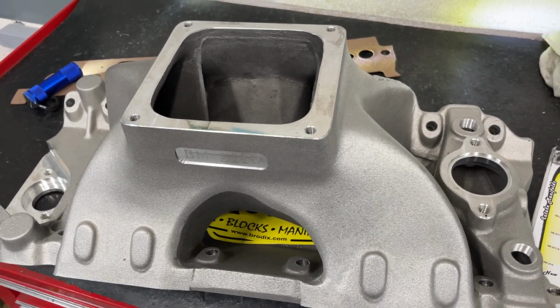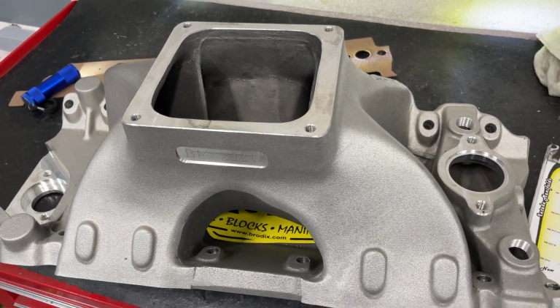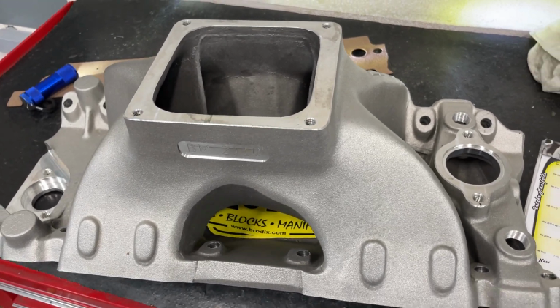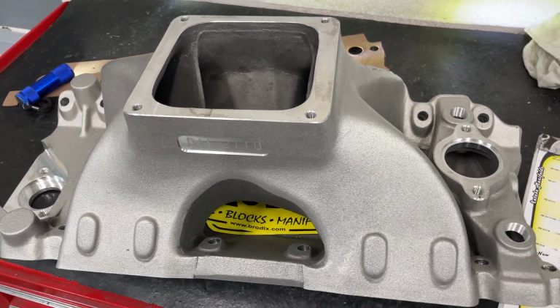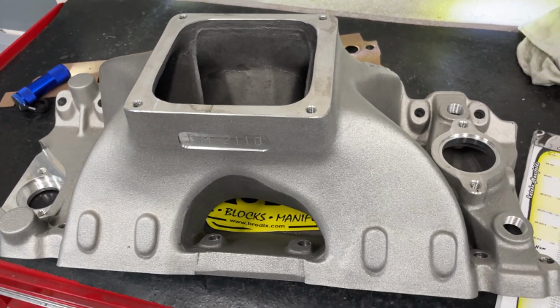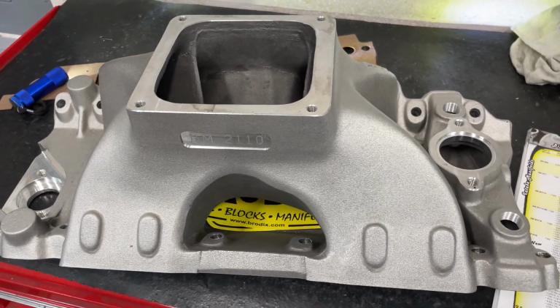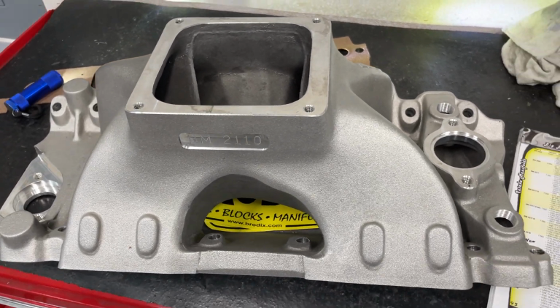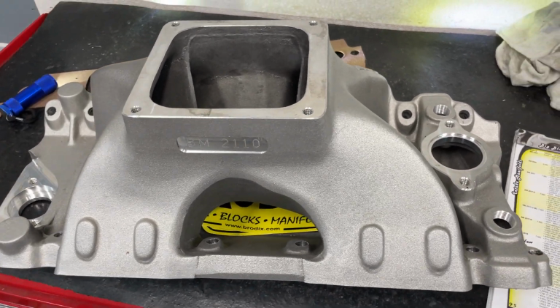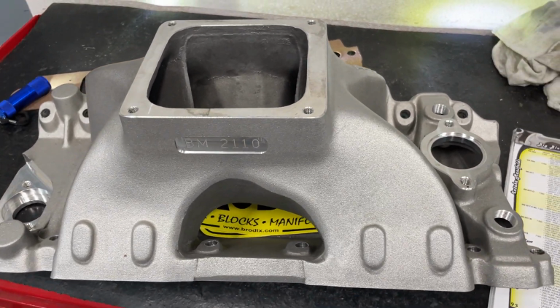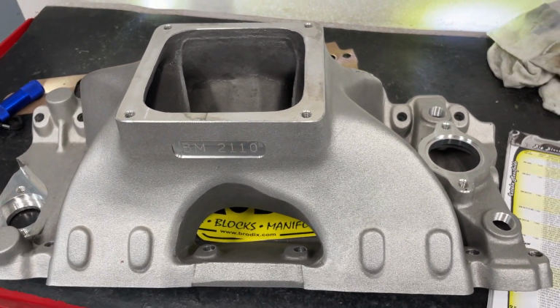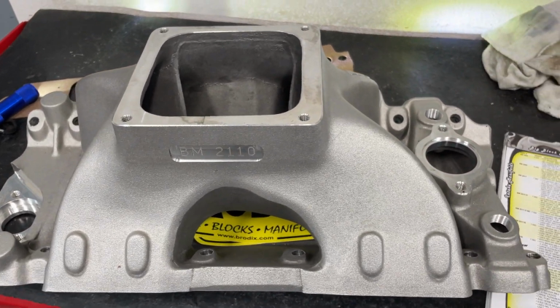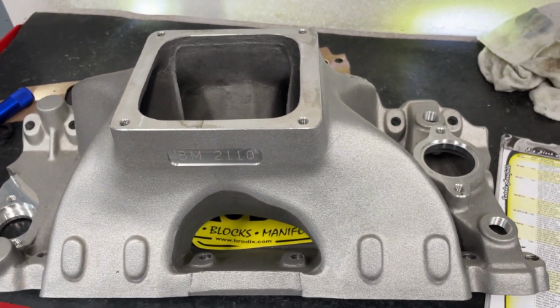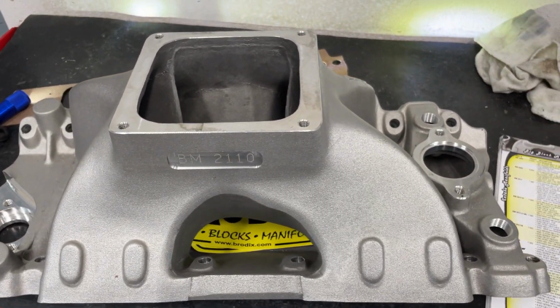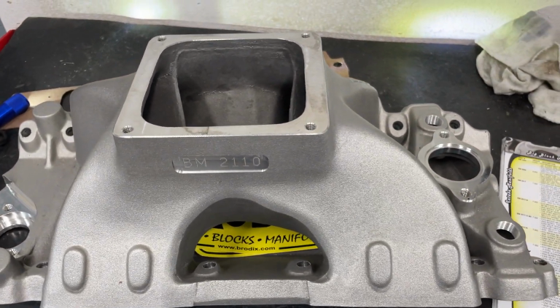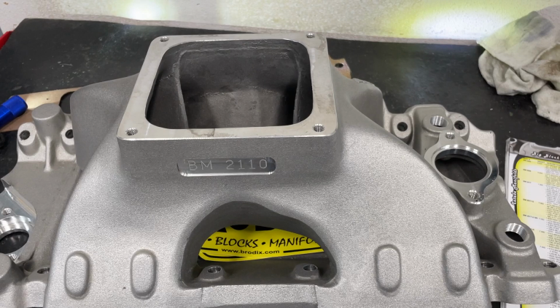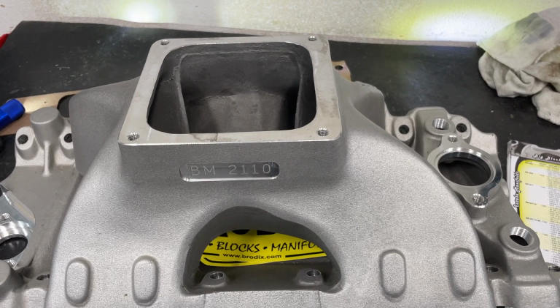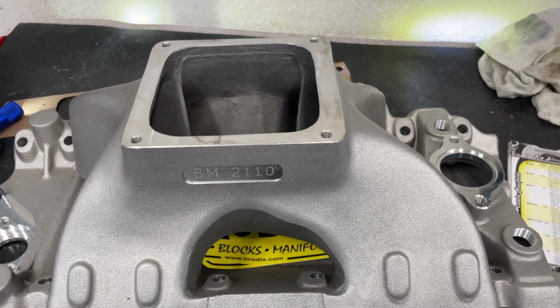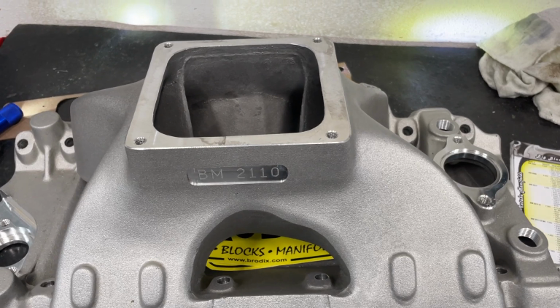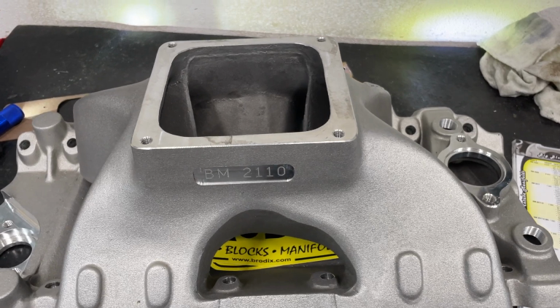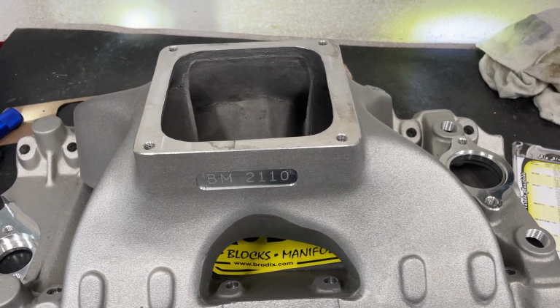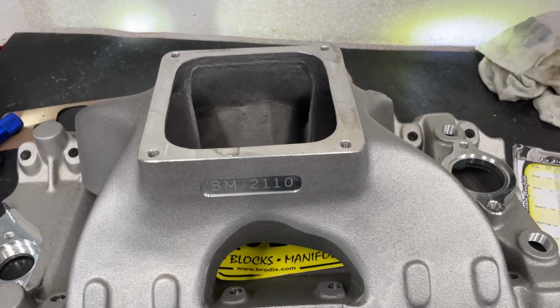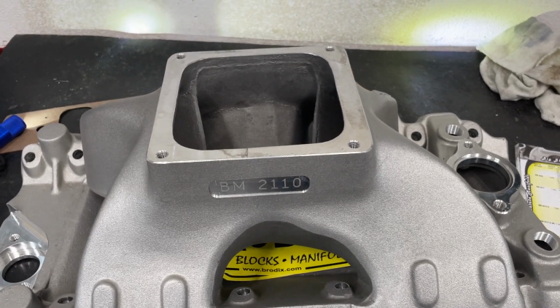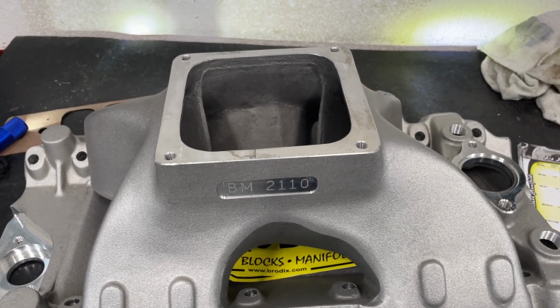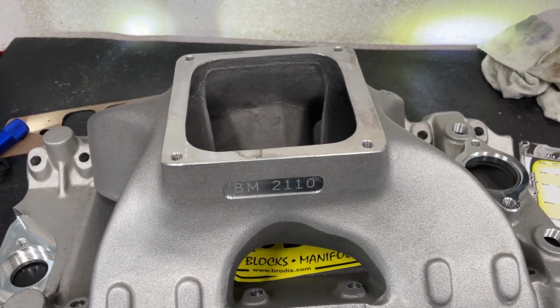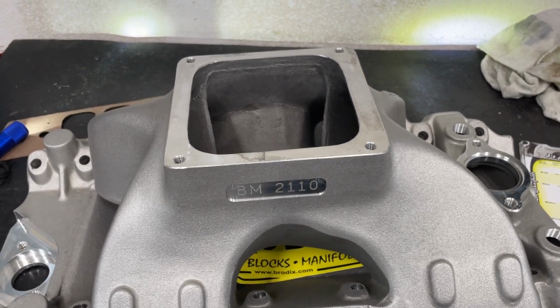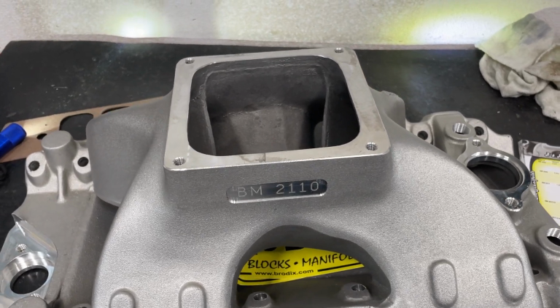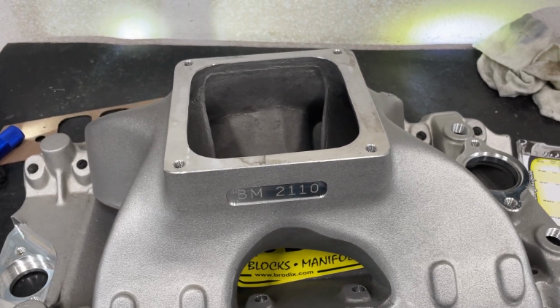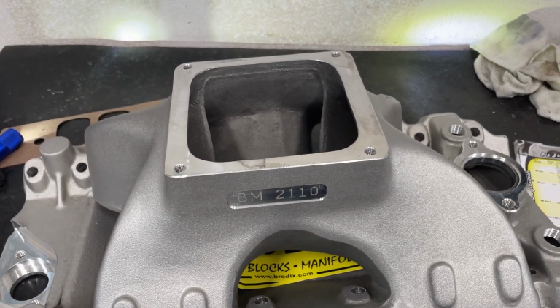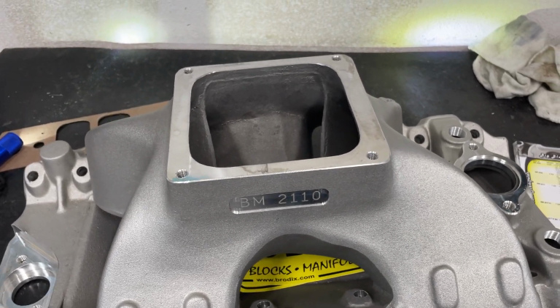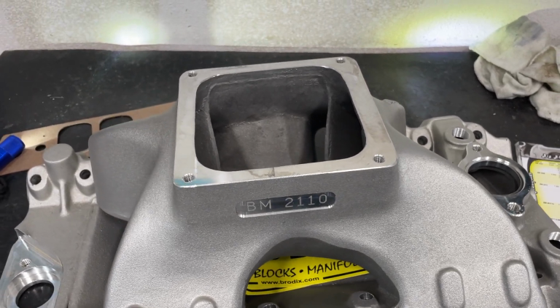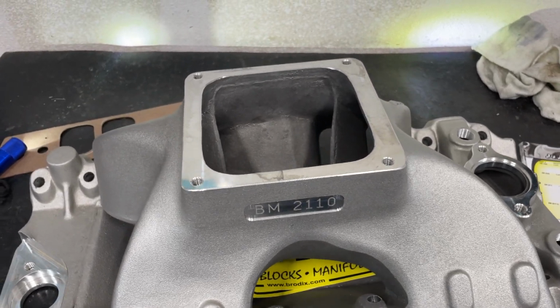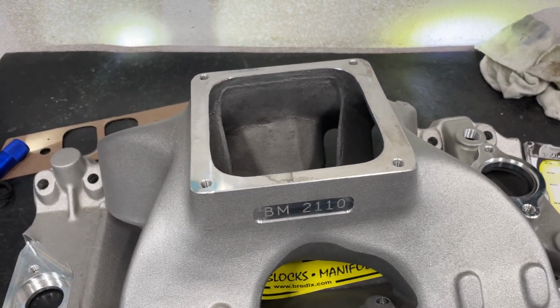But if you have any questions or anything, just let me know. That's what this video is about — the new Brodix intake.